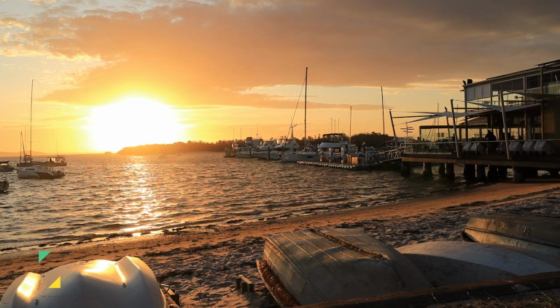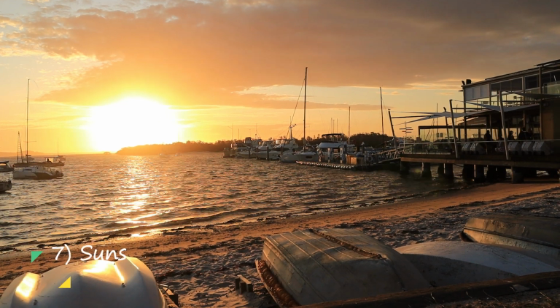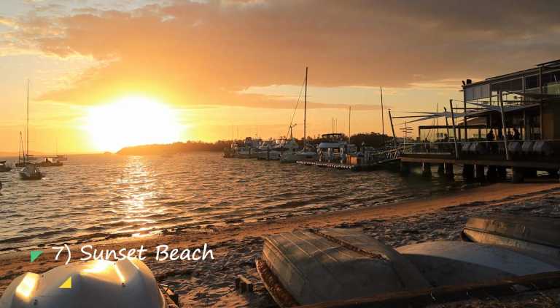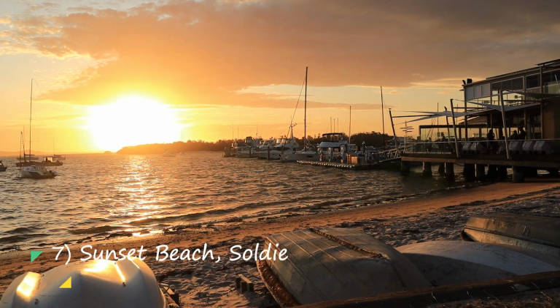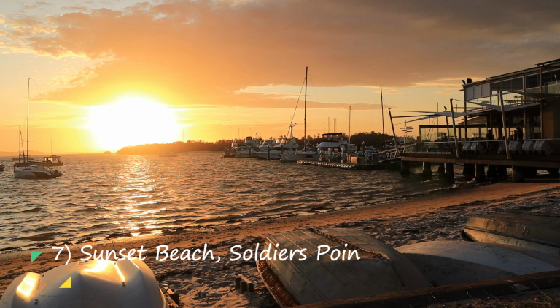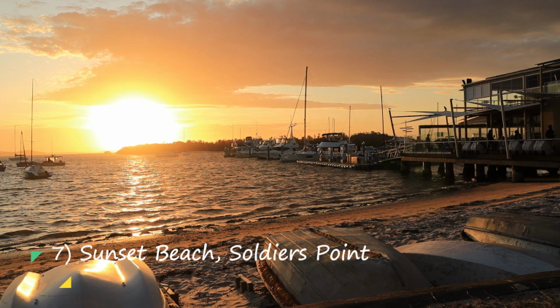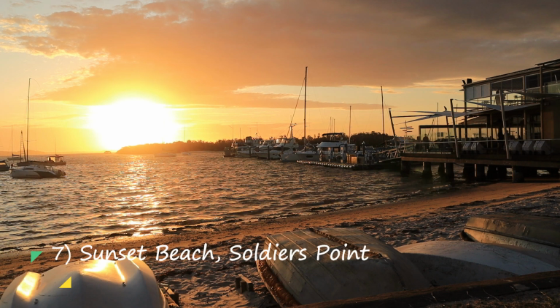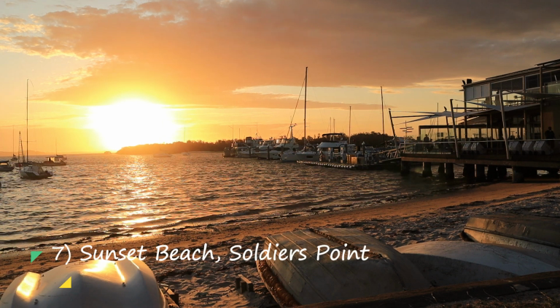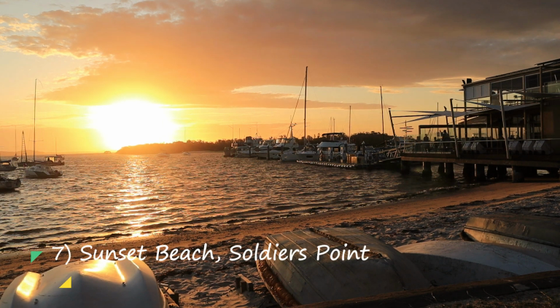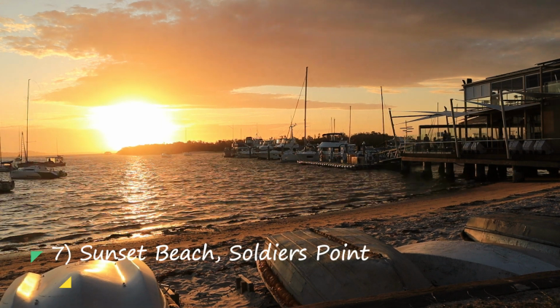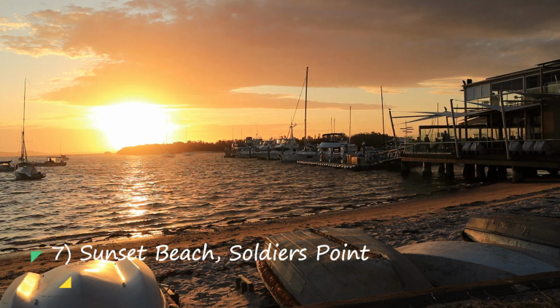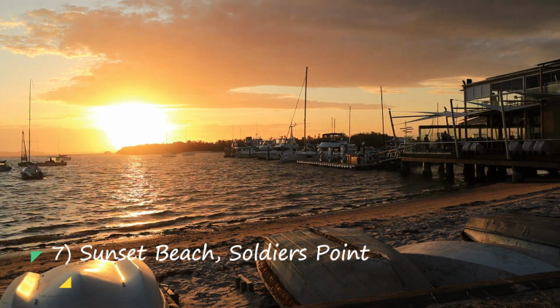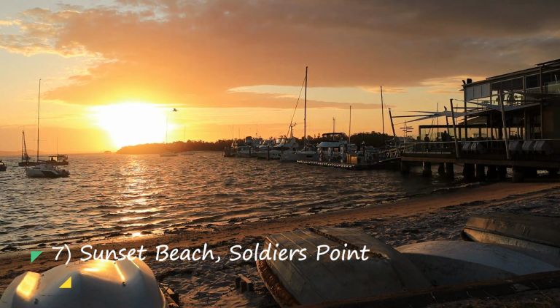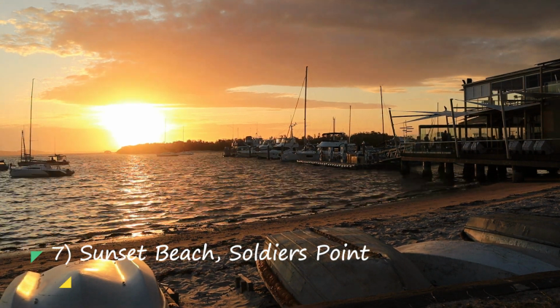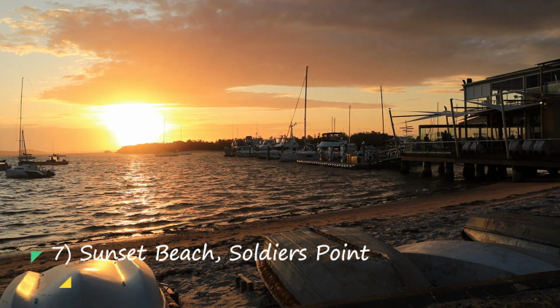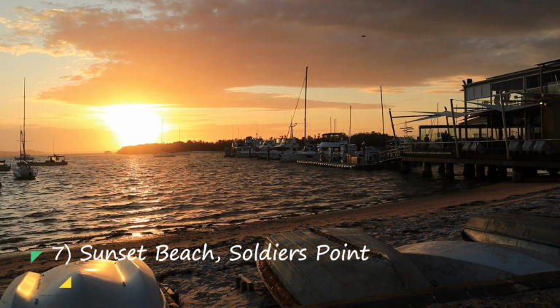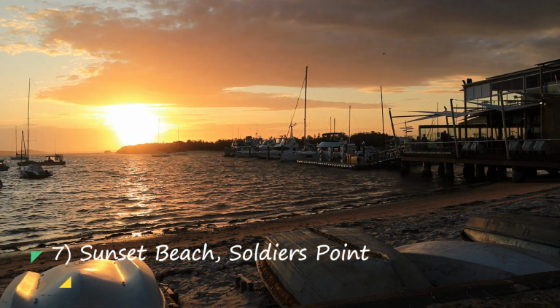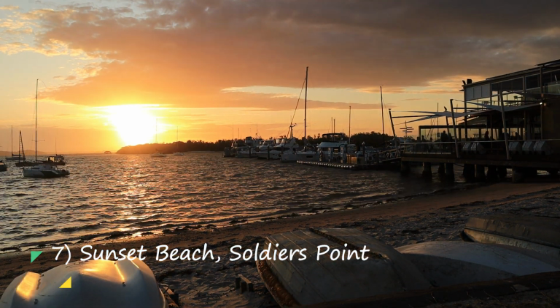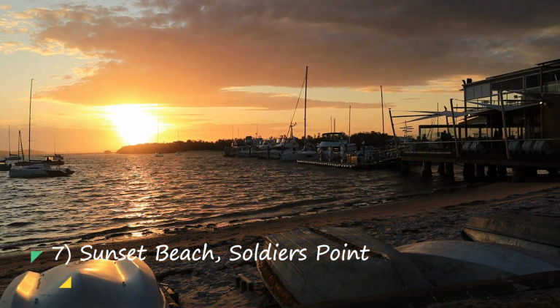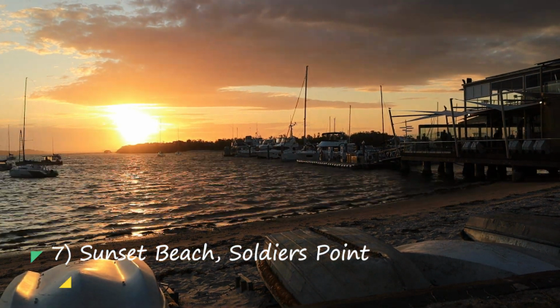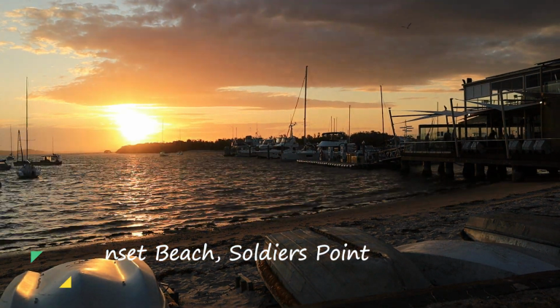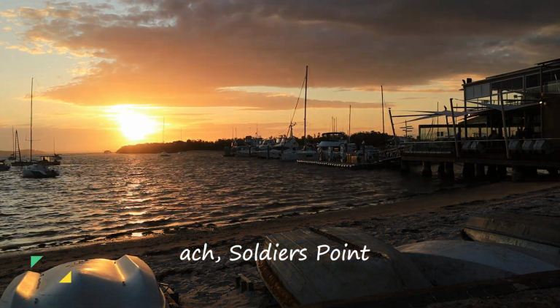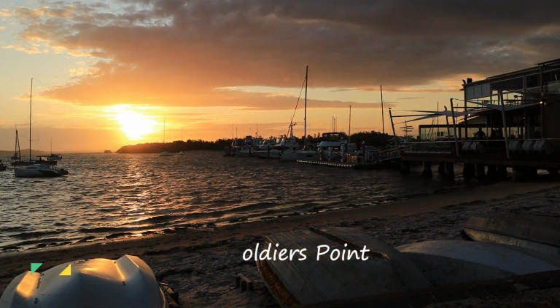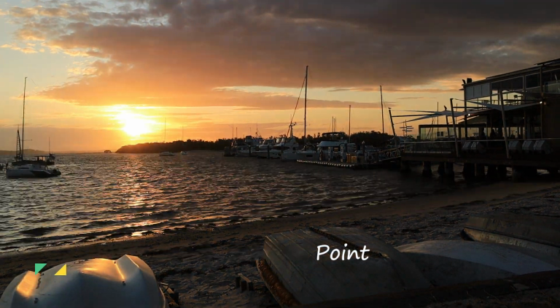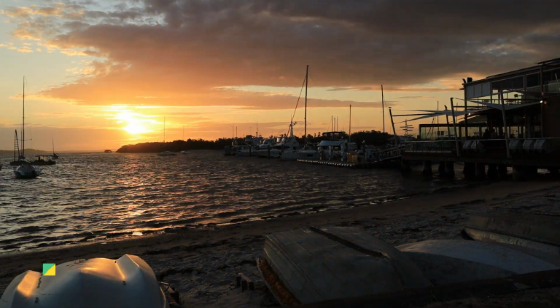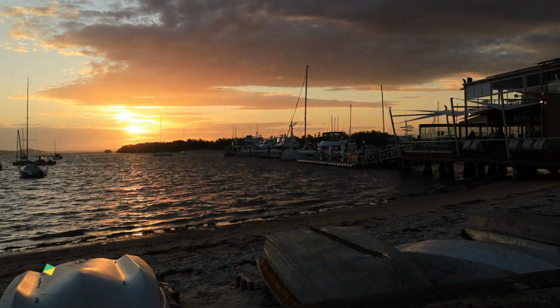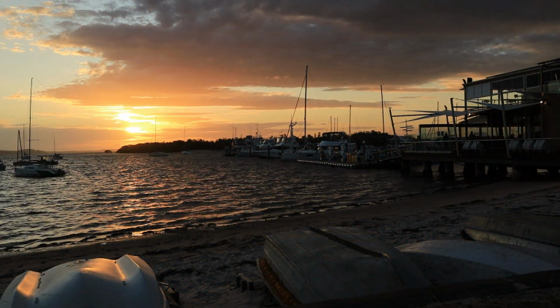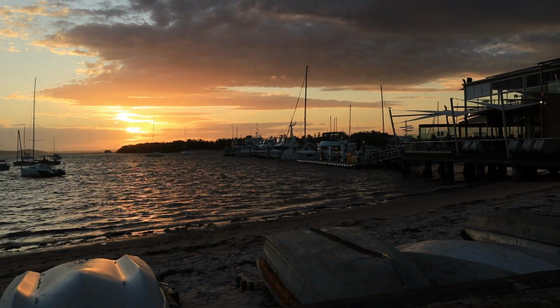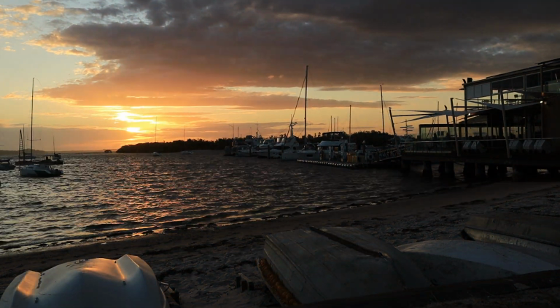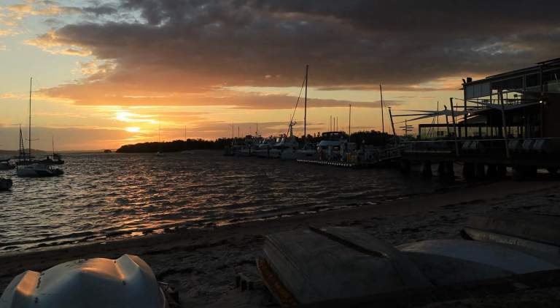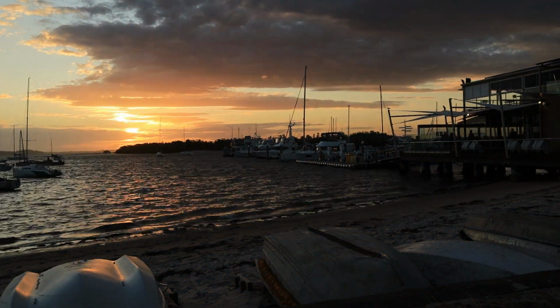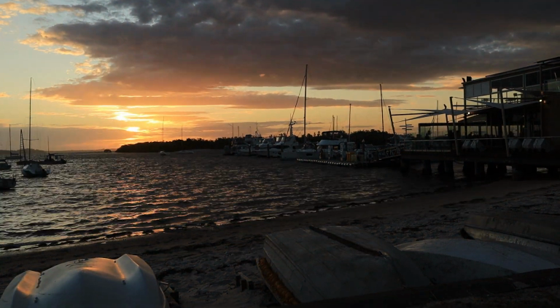After all the fun, we ended our day with a beautiful sunset at Soldiers Point.